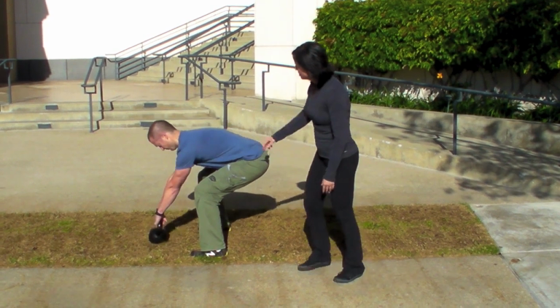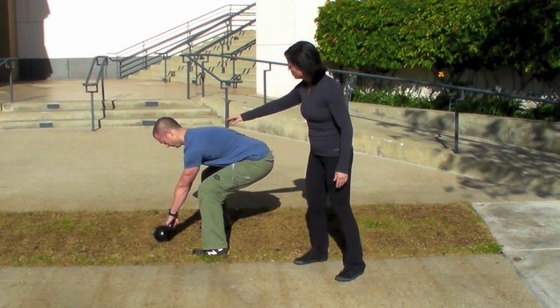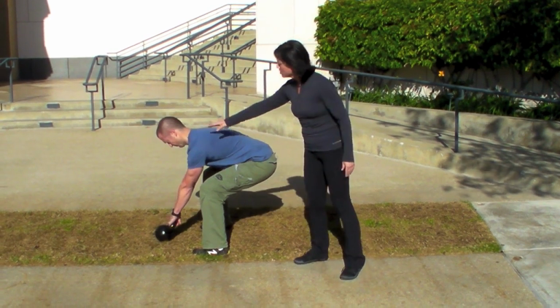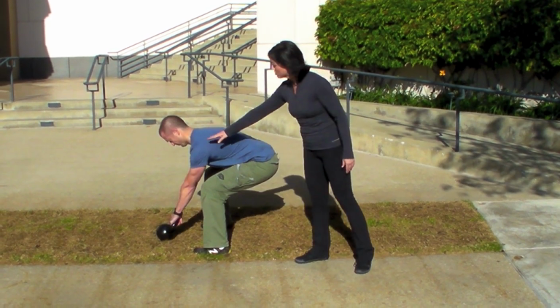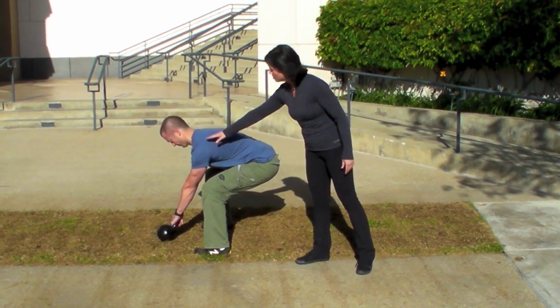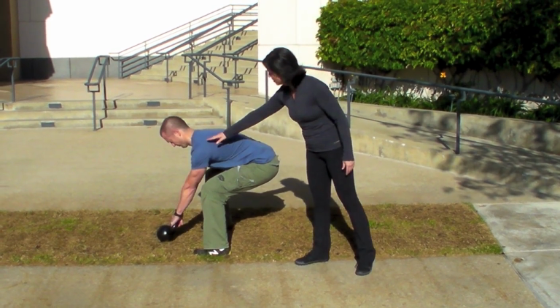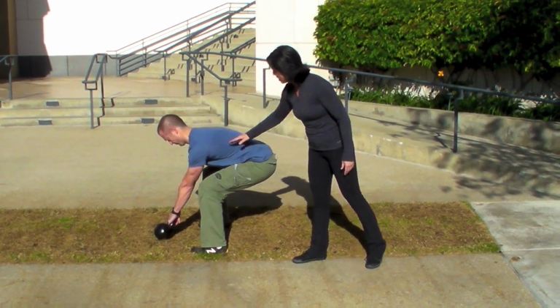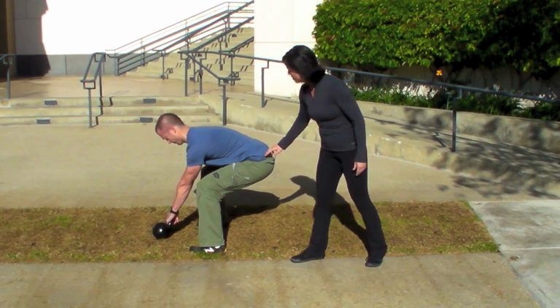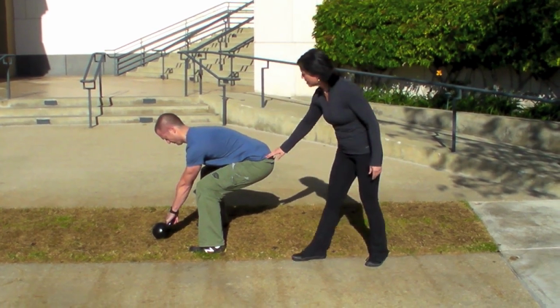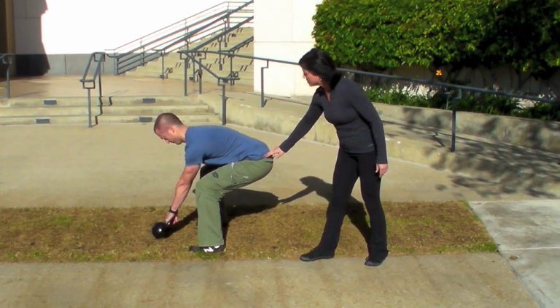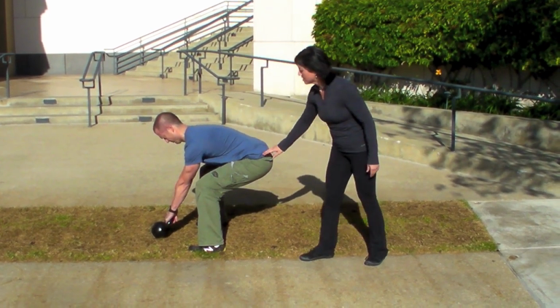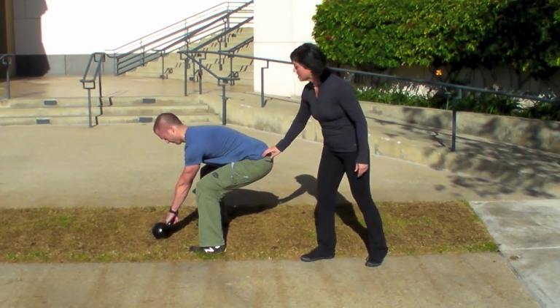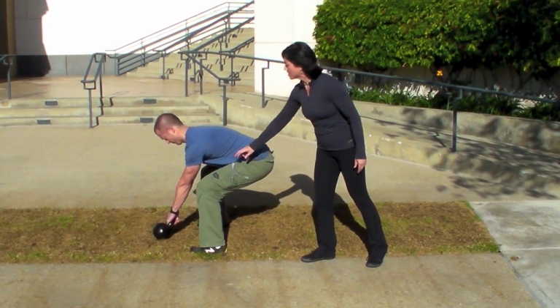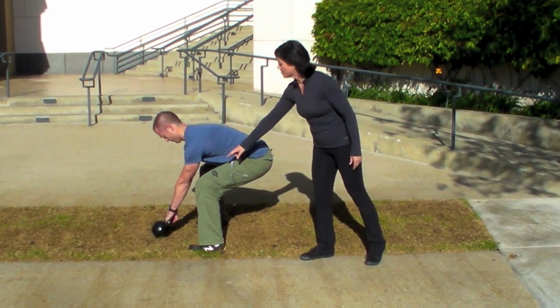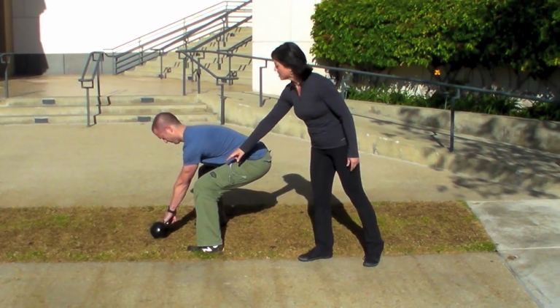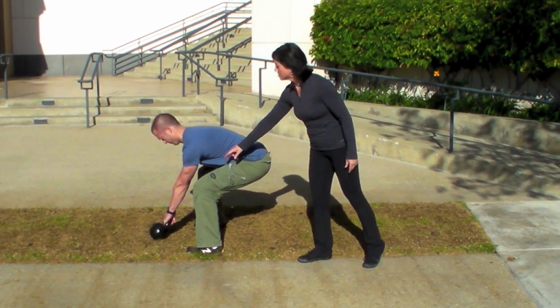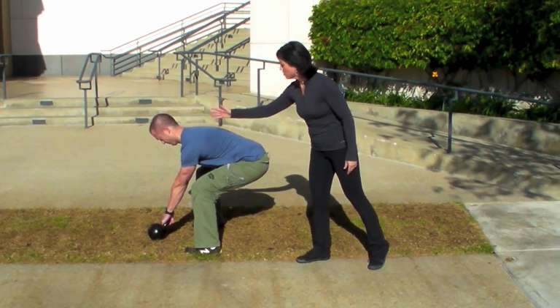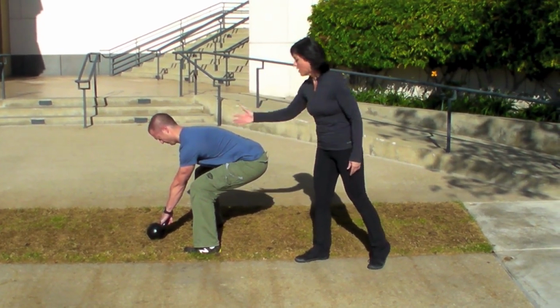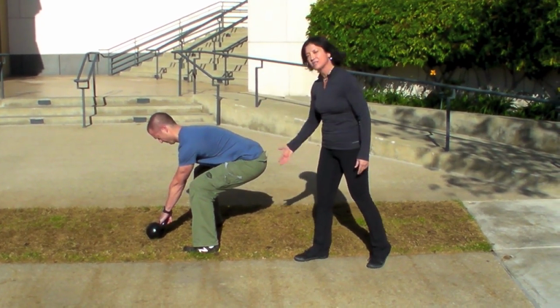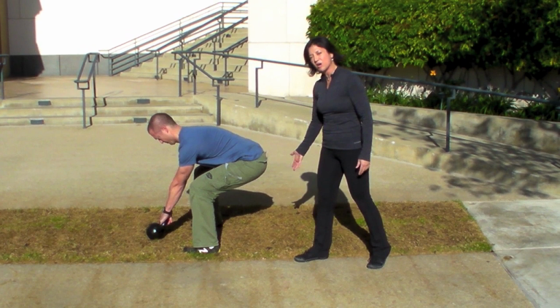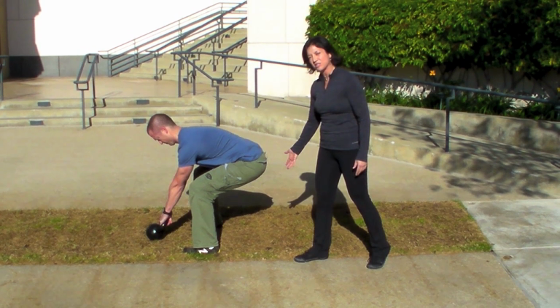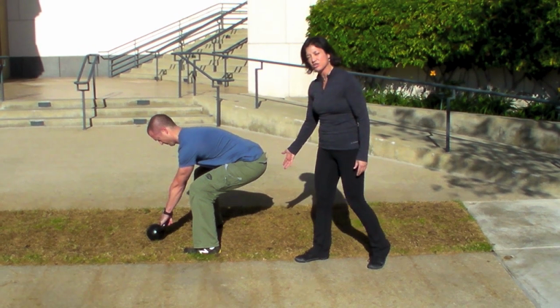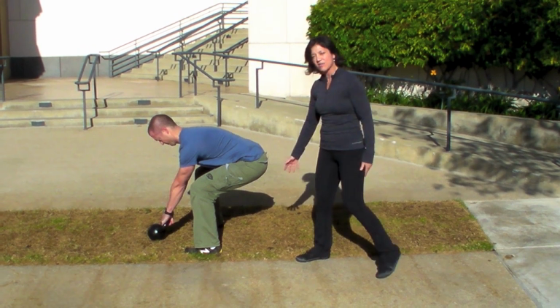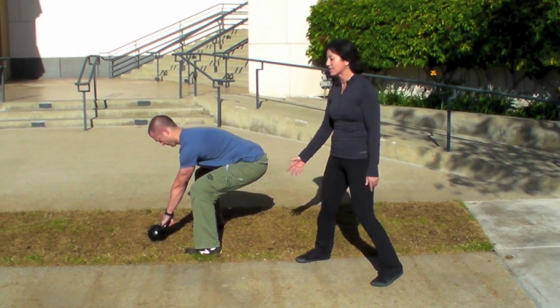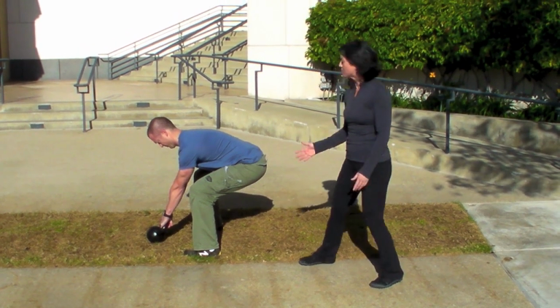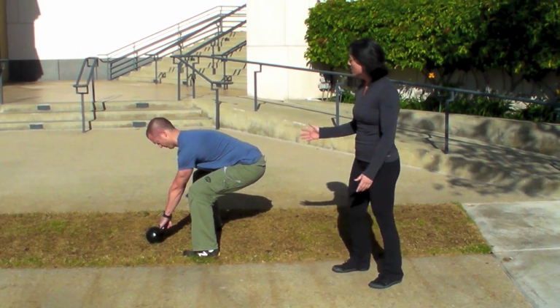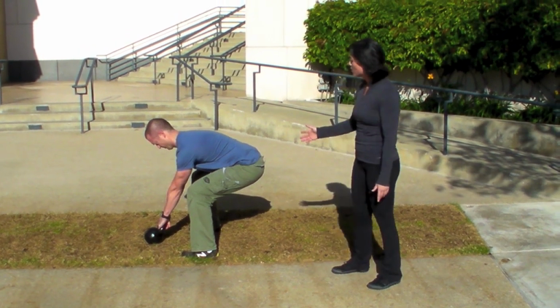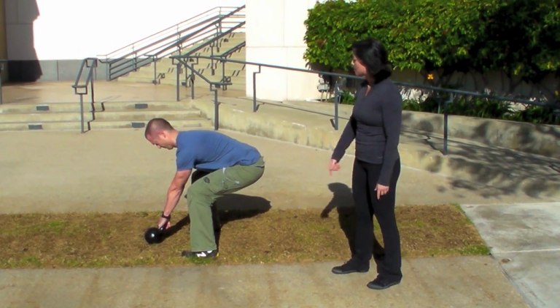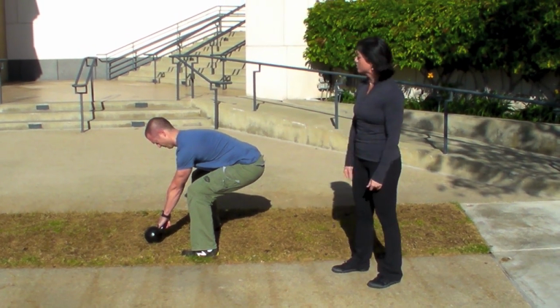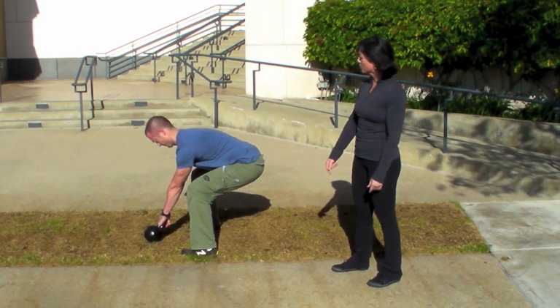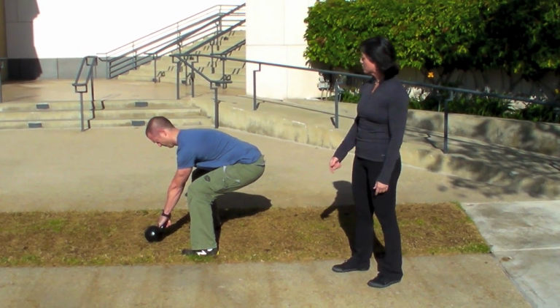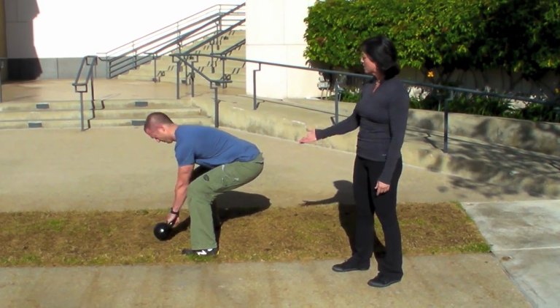Shoulders a bit higher than hips, hips higher than knees, weight is in the posterior — that's going to be set up perfectly to start the swing.